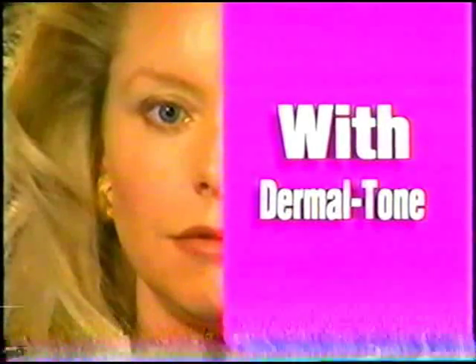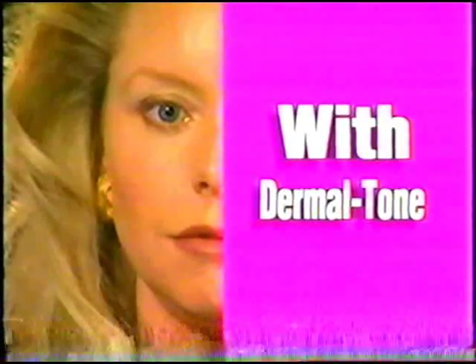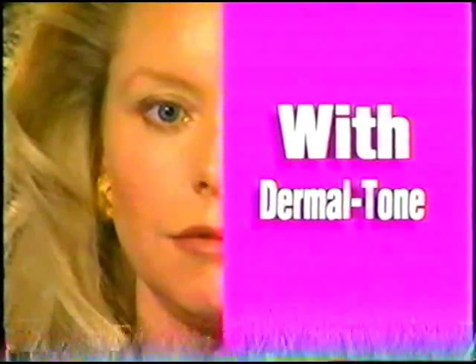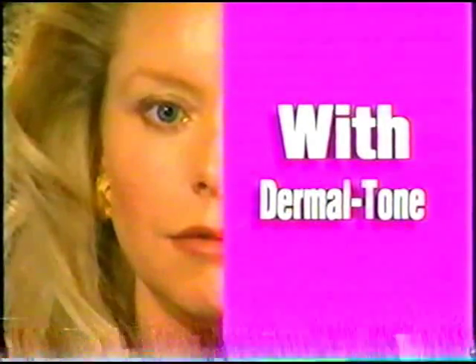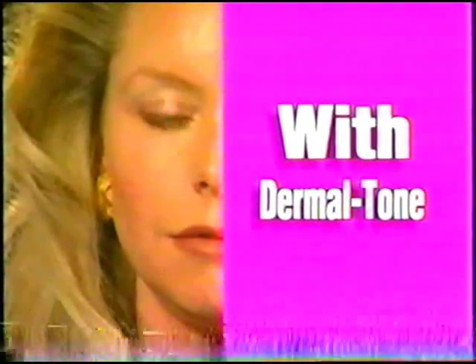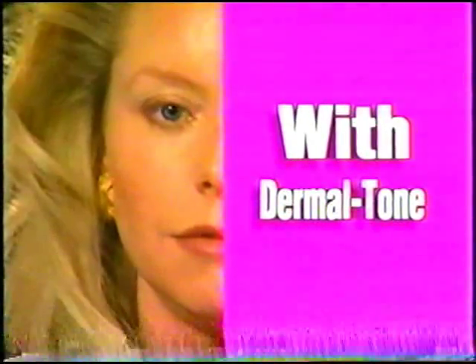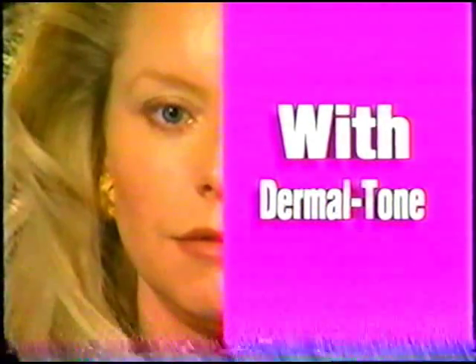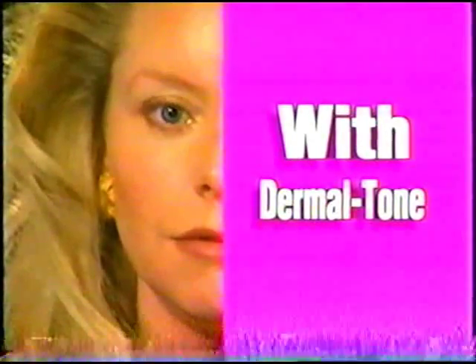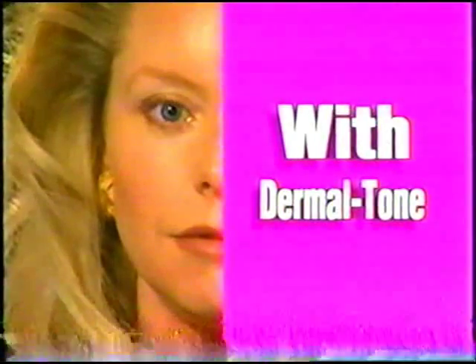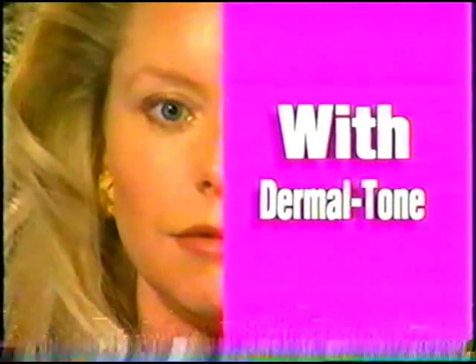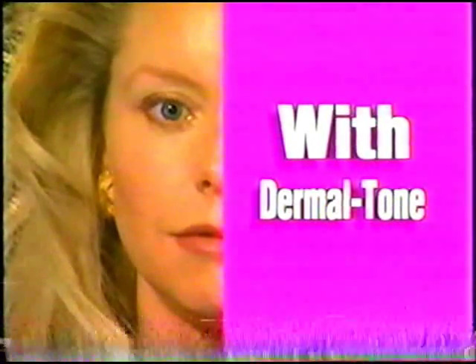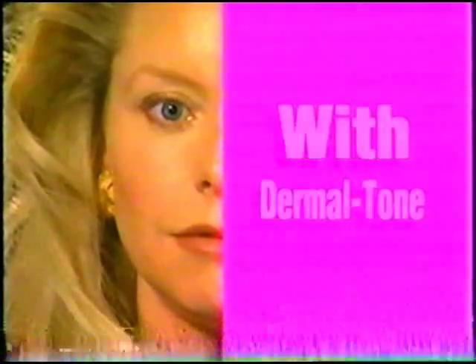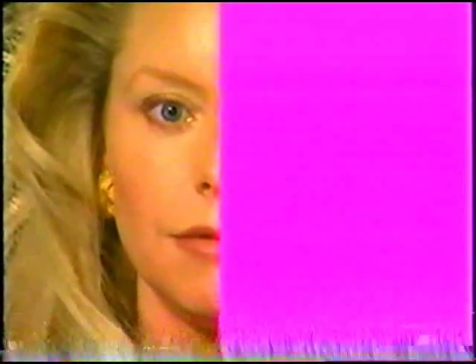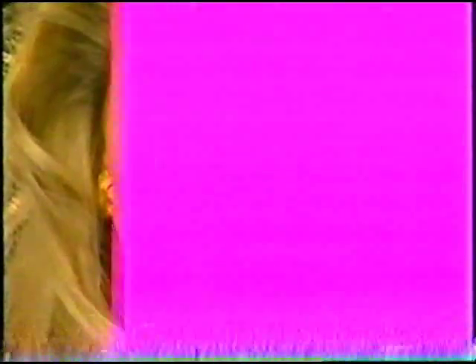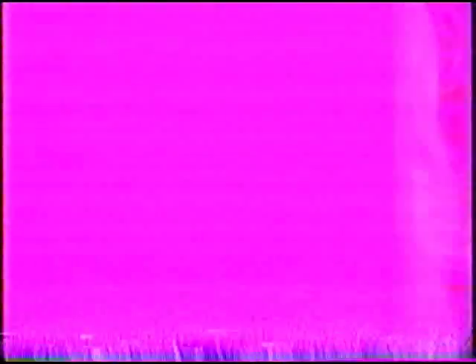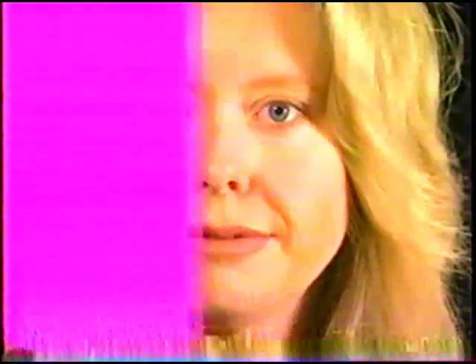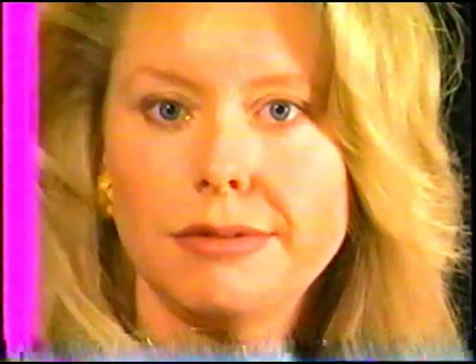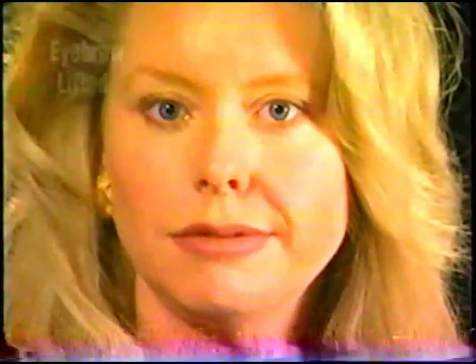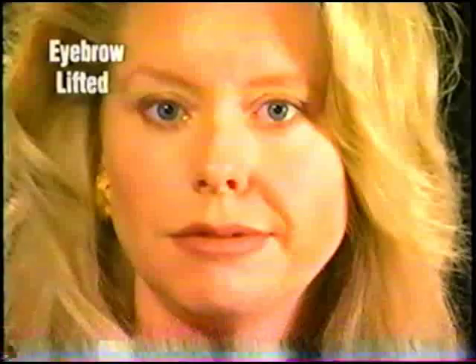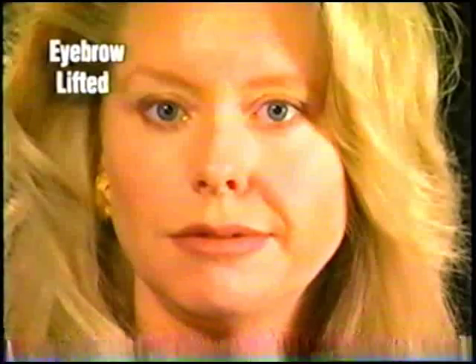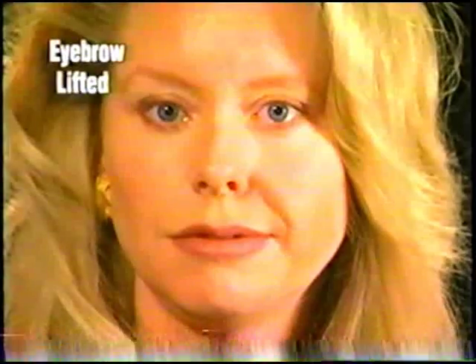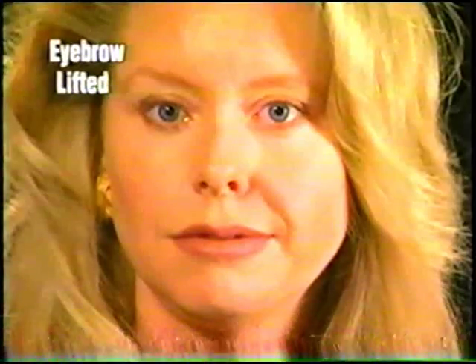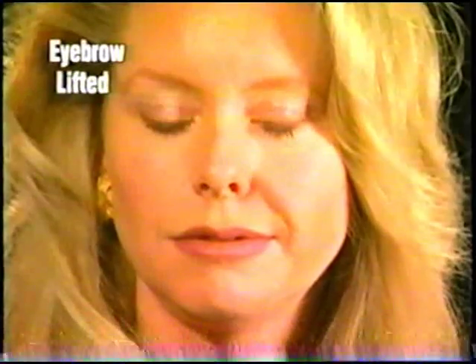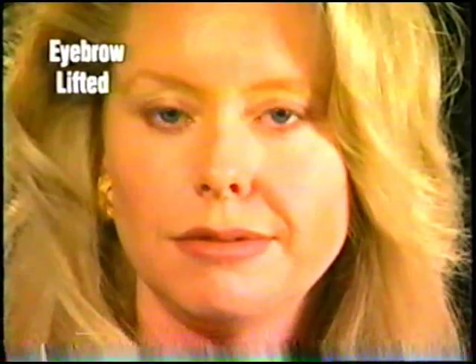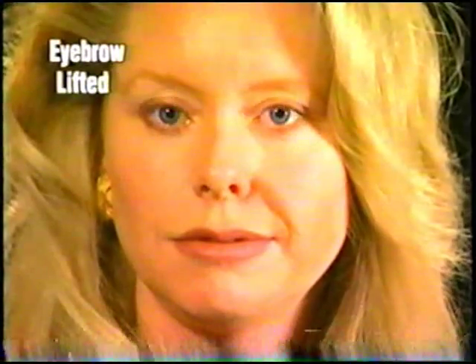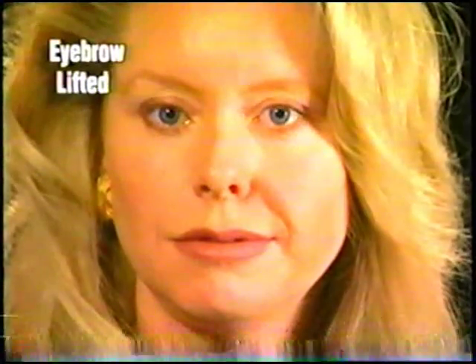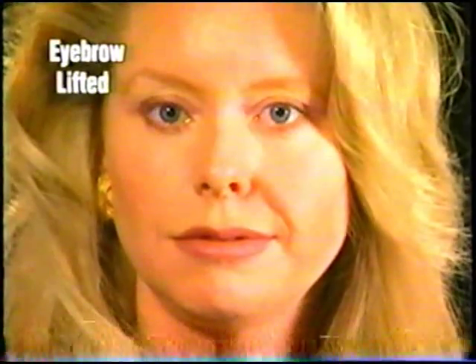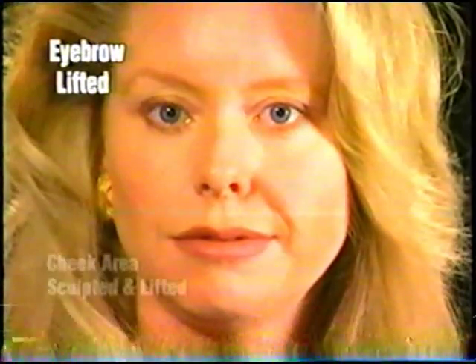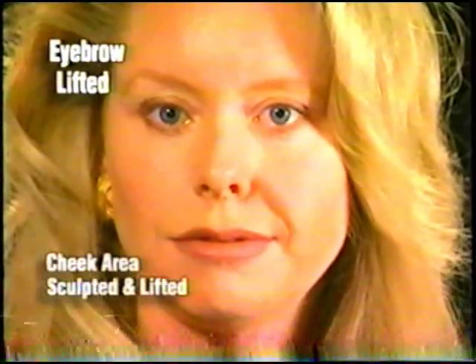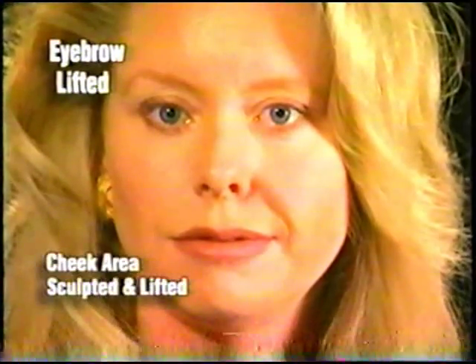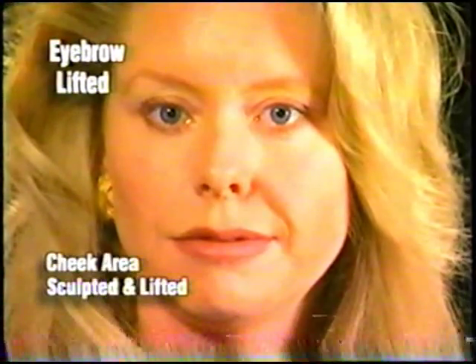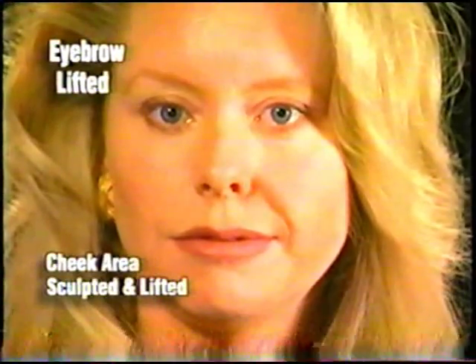I guarantee you it works. You can see from the results that are on my face — it is amazing.